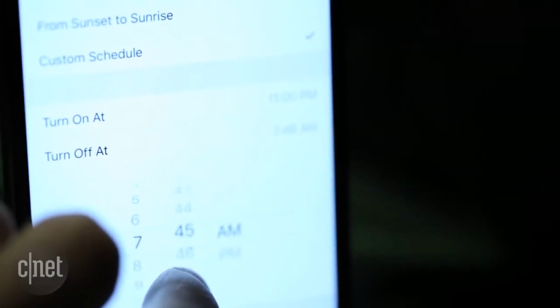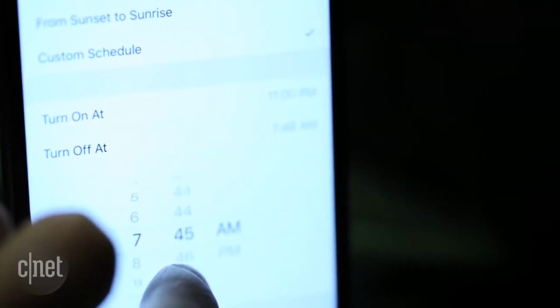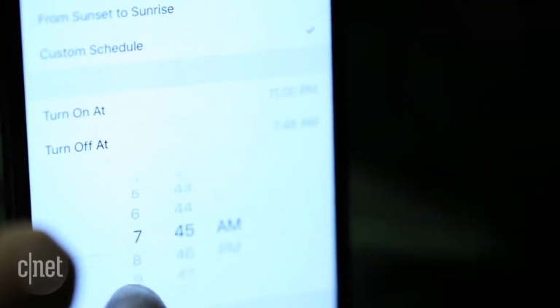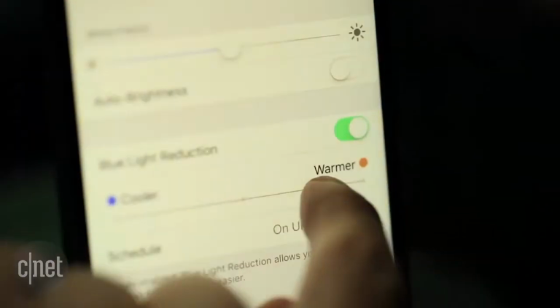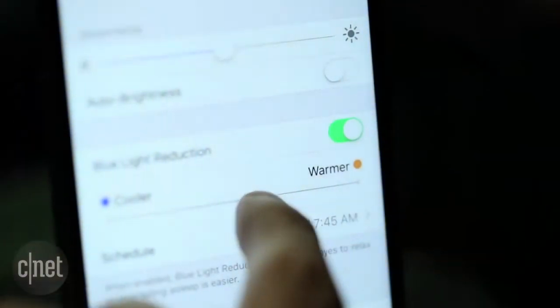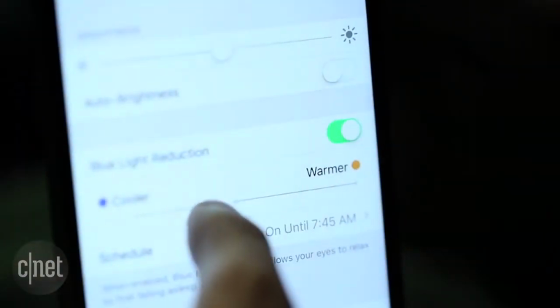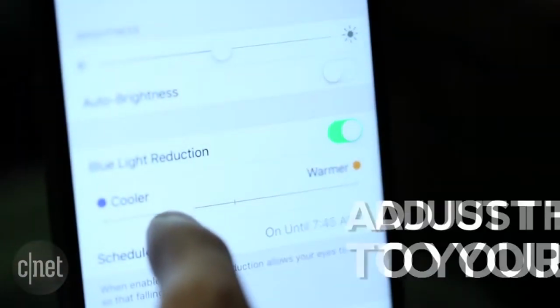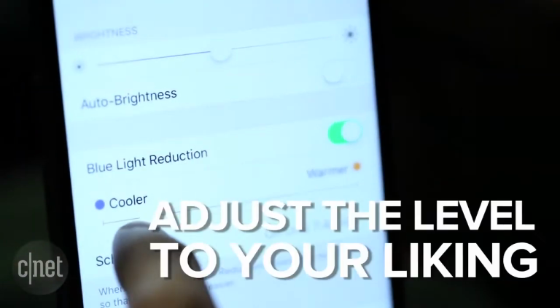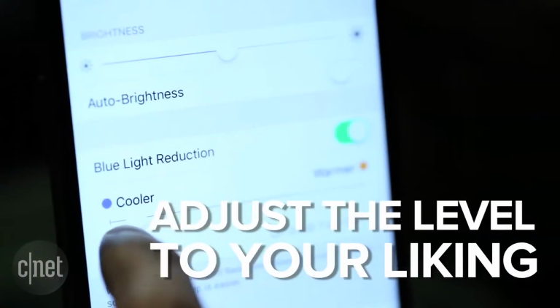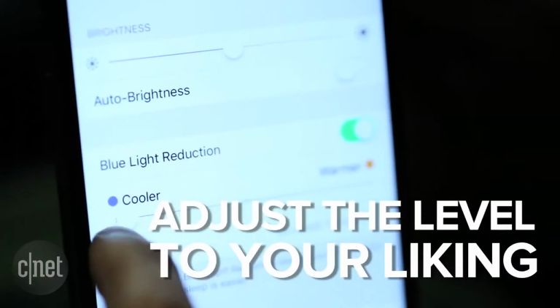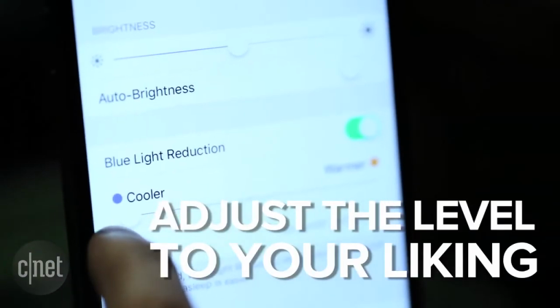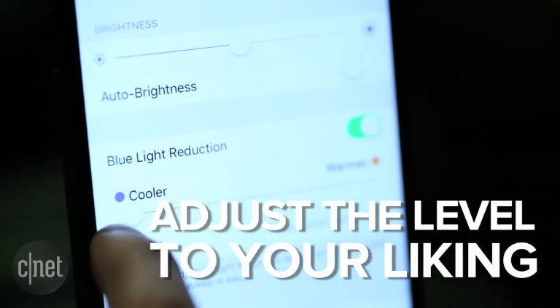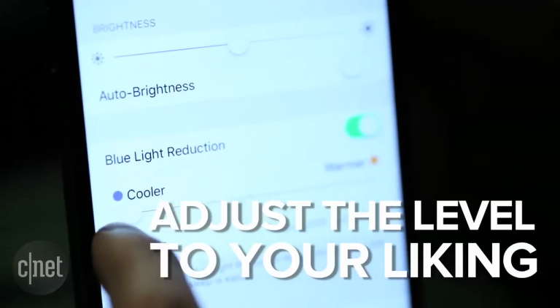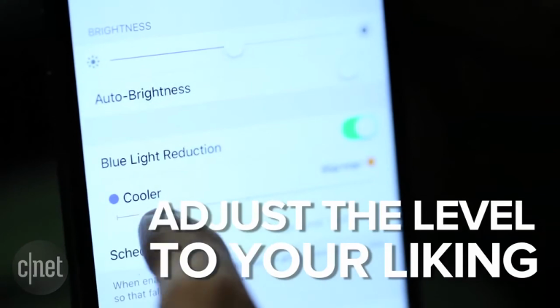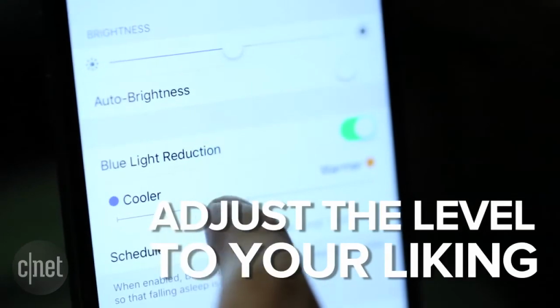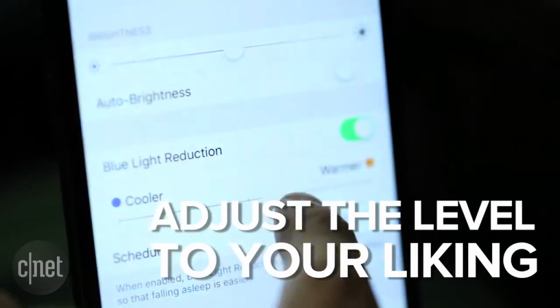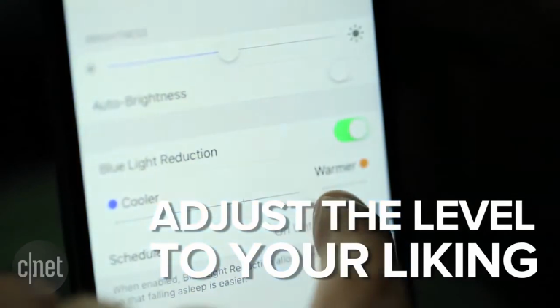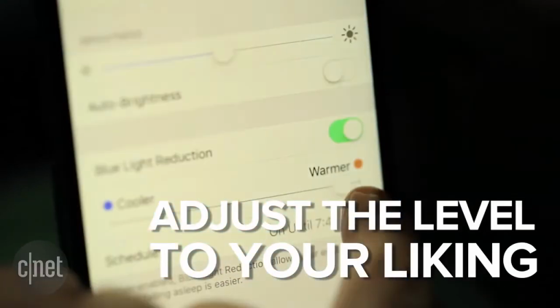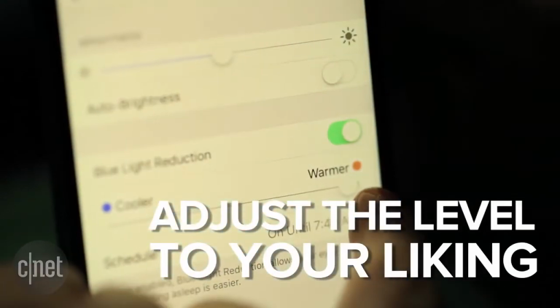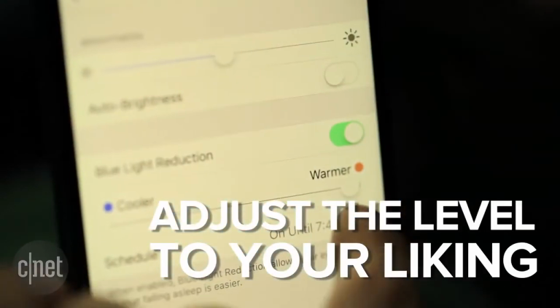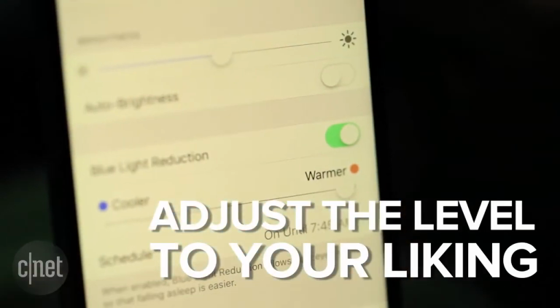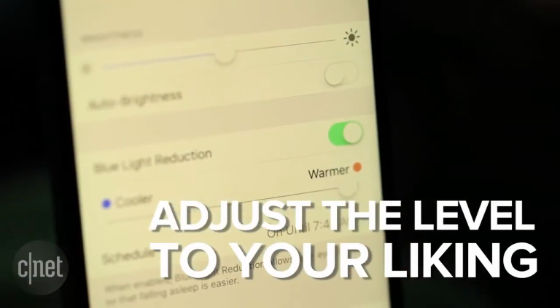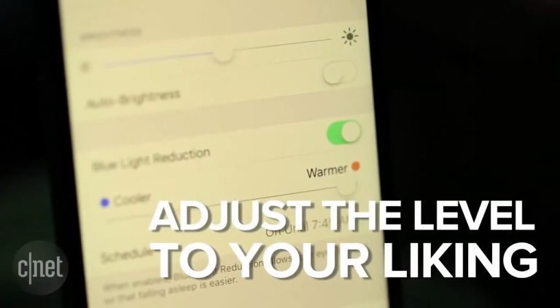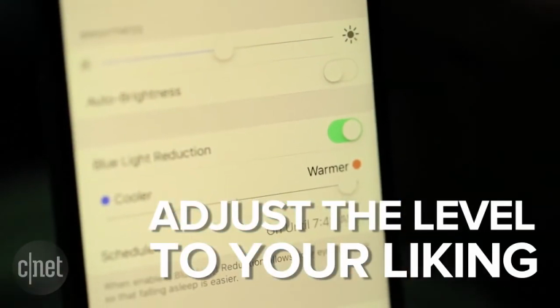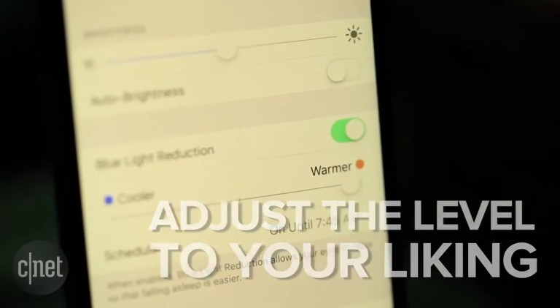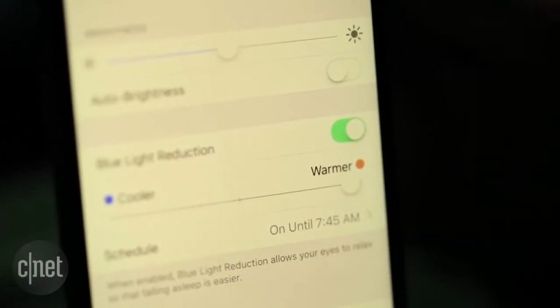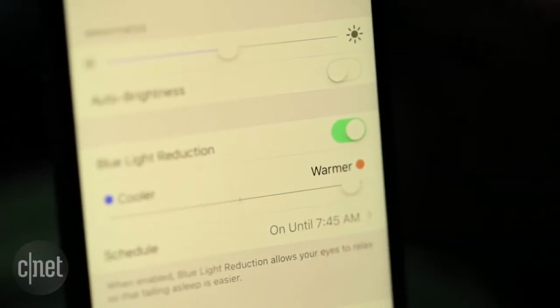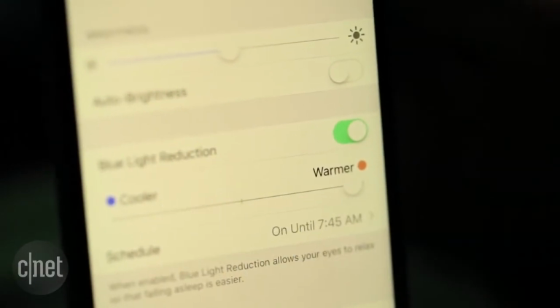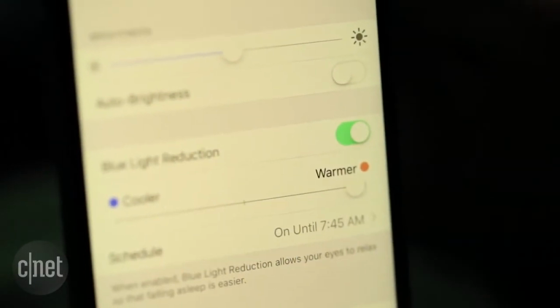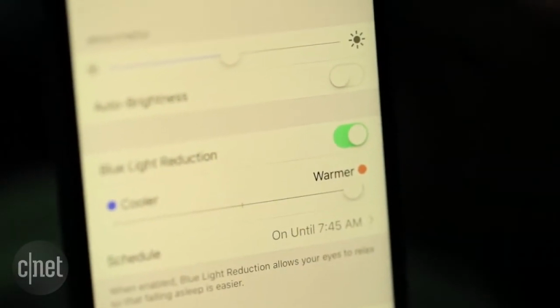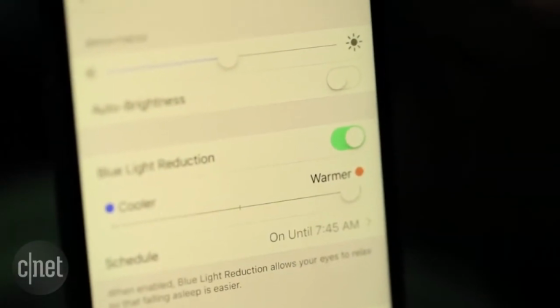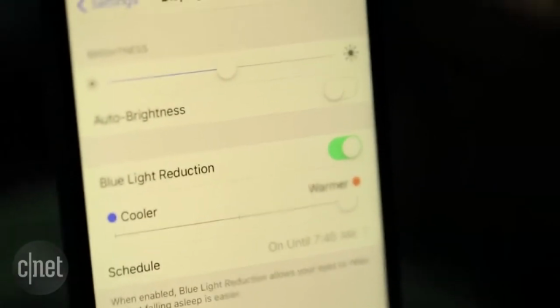Using the slider below, you can adjust how drastic the color change is. The warmer the color the better, but choose a level that's comfortable for your eyes.